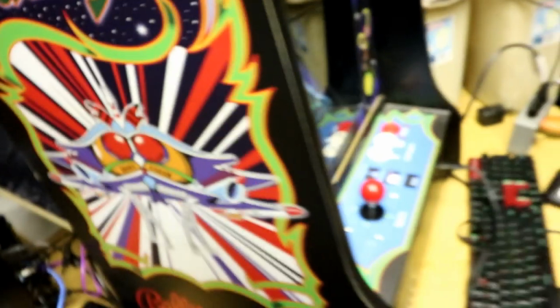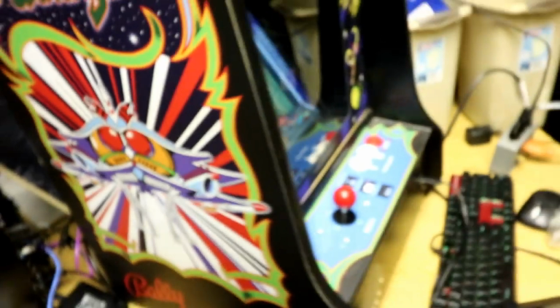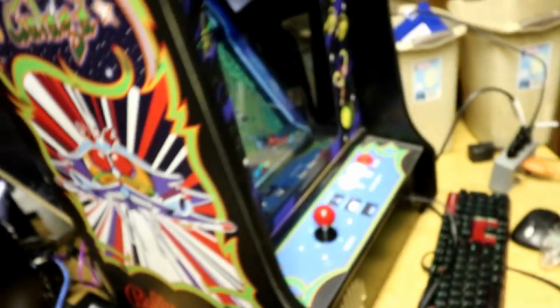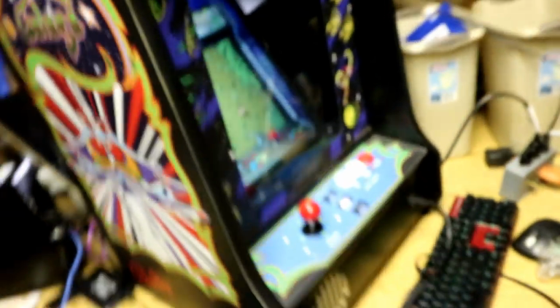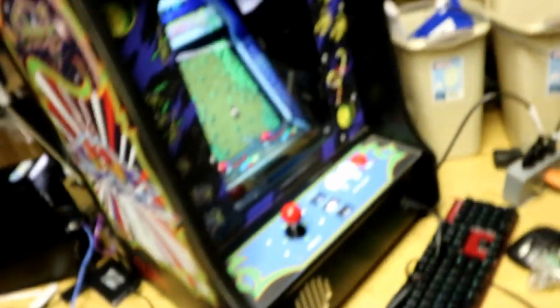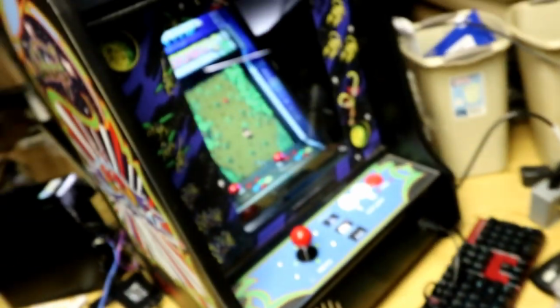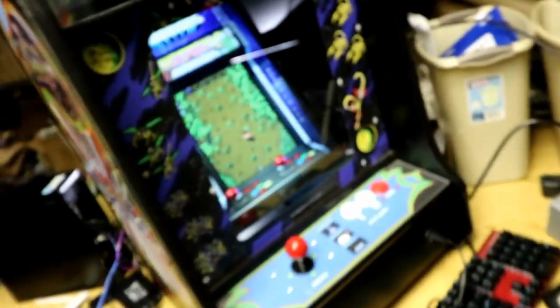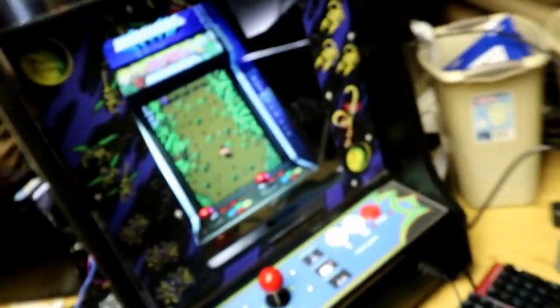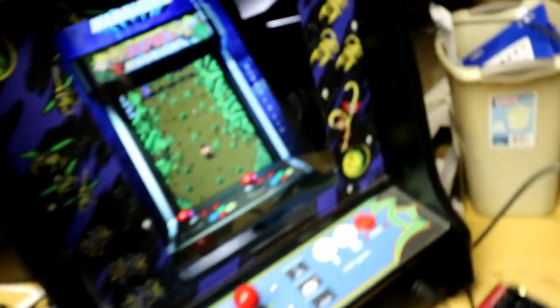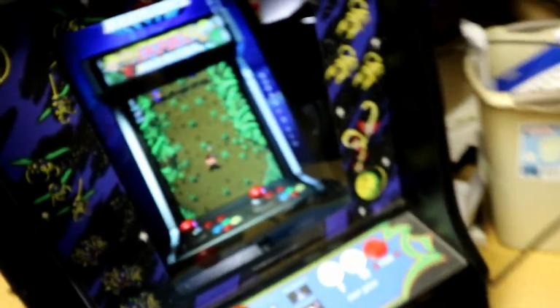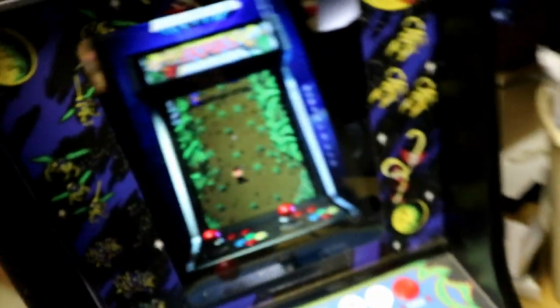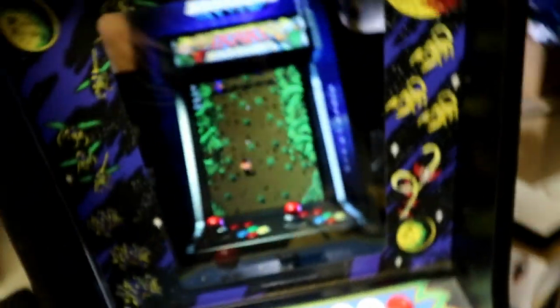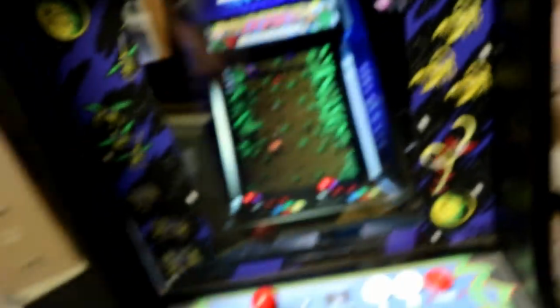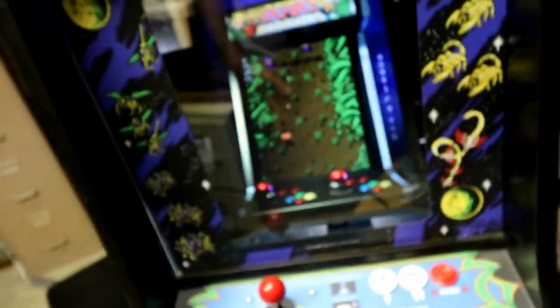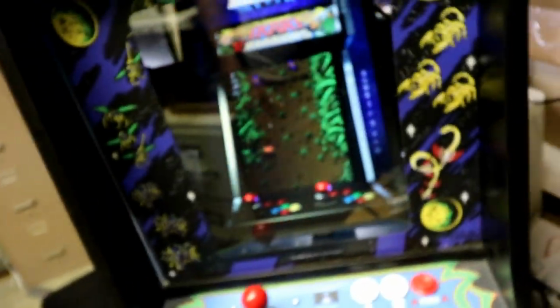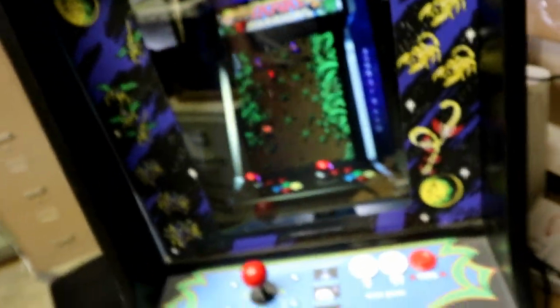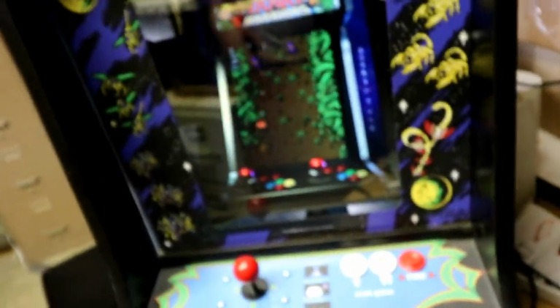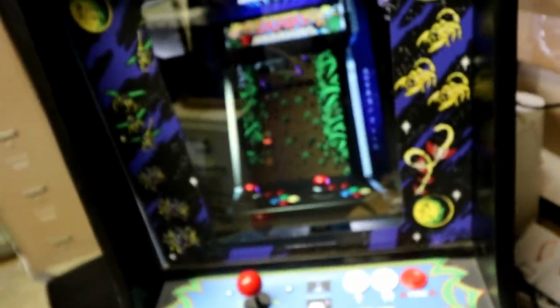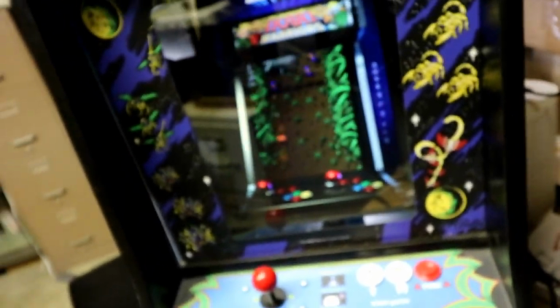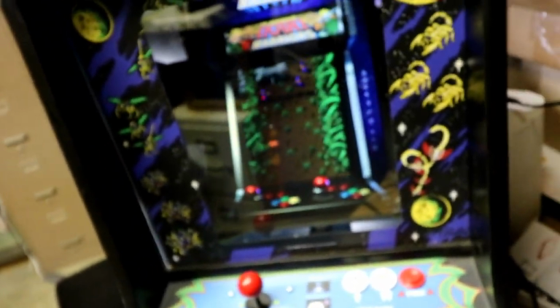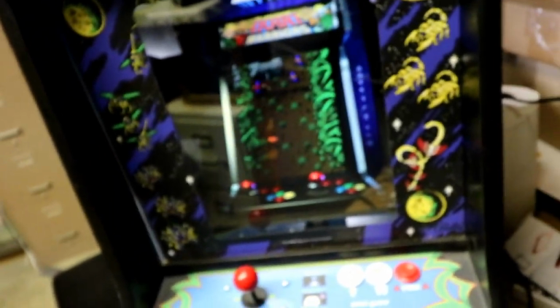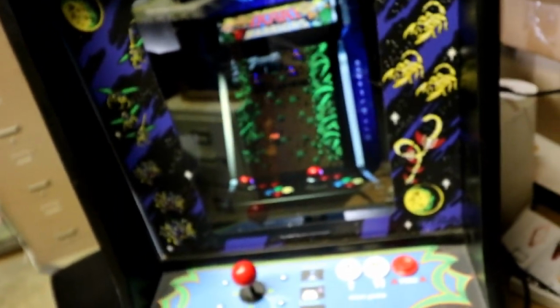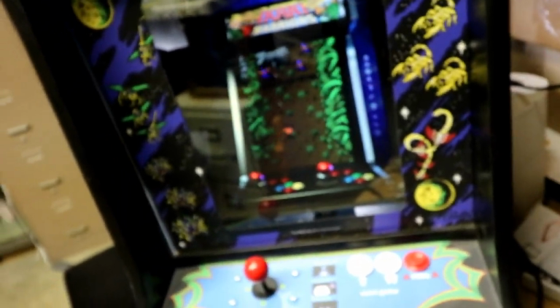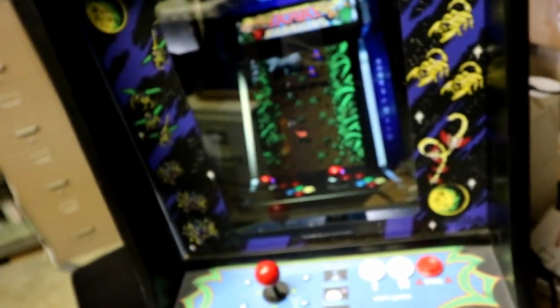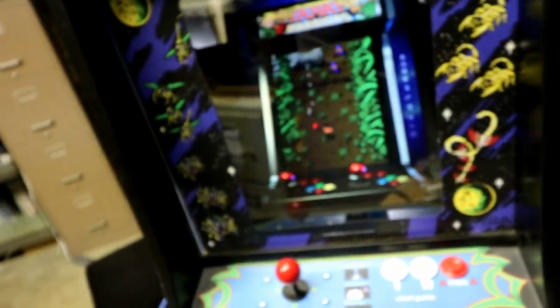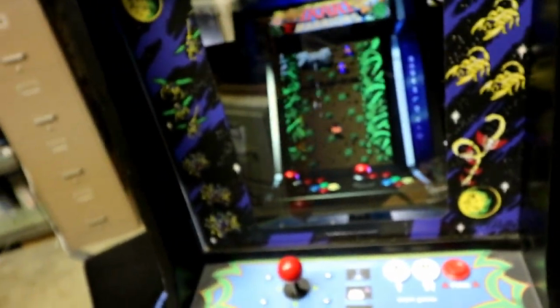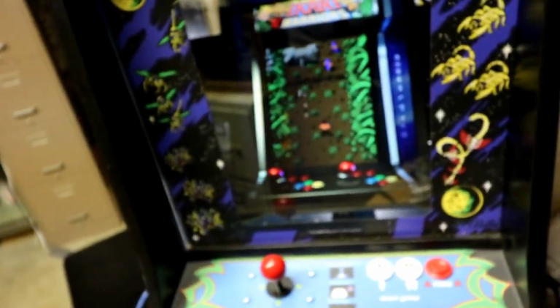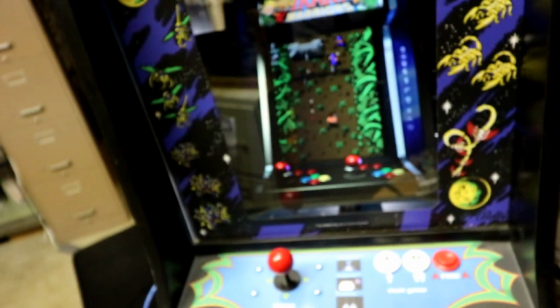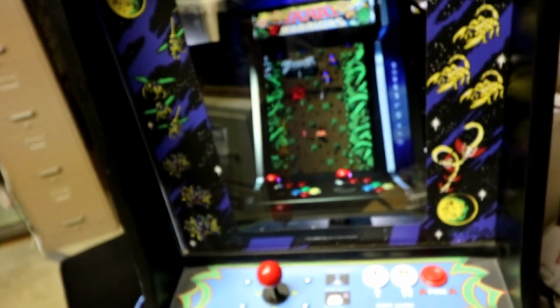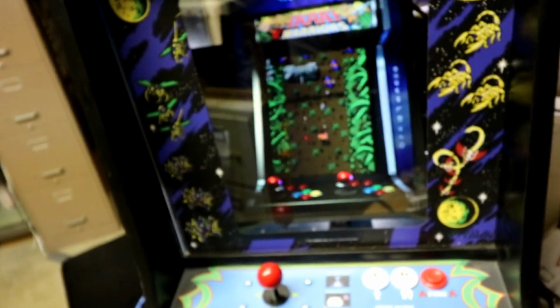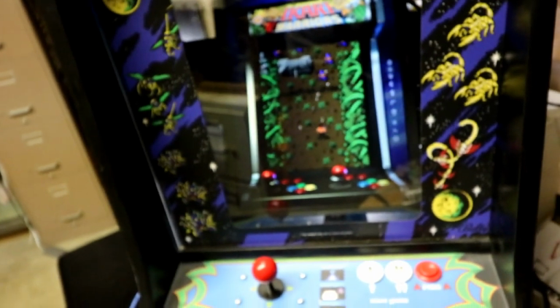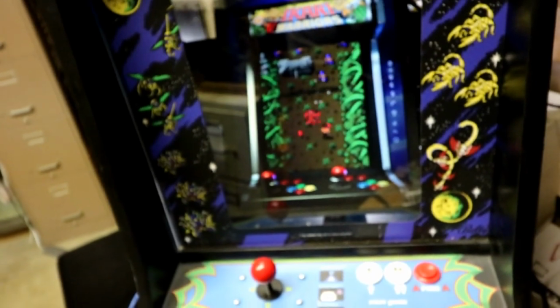So yeah, this is the build and you can put it in a cabinet and it looks great.